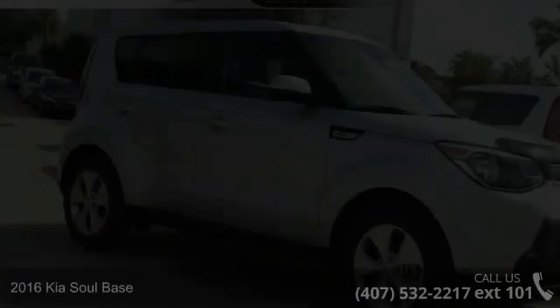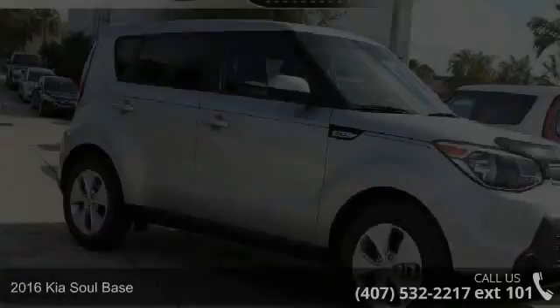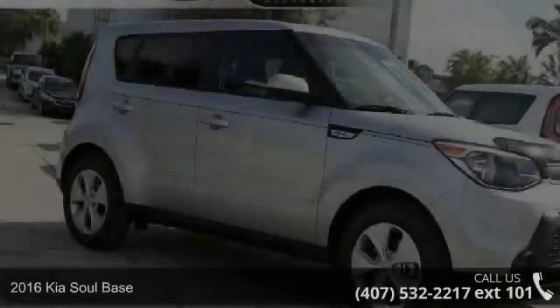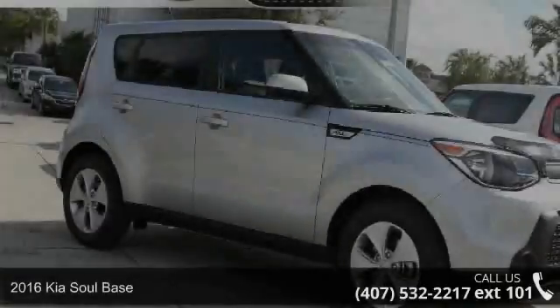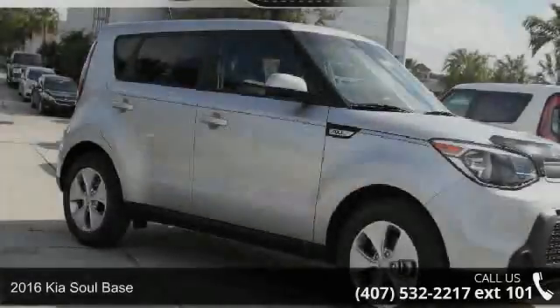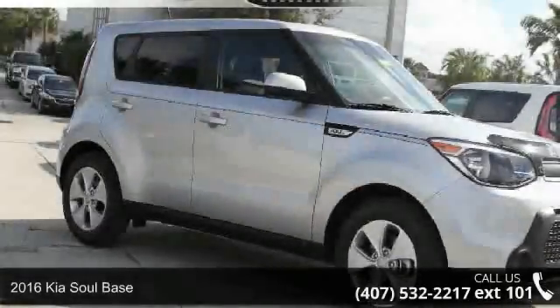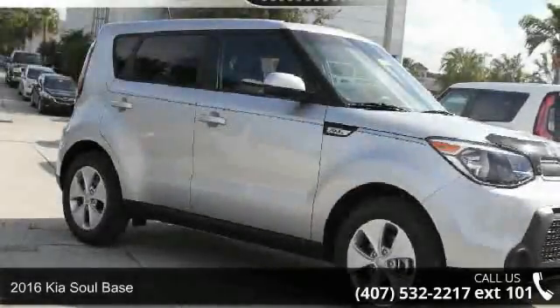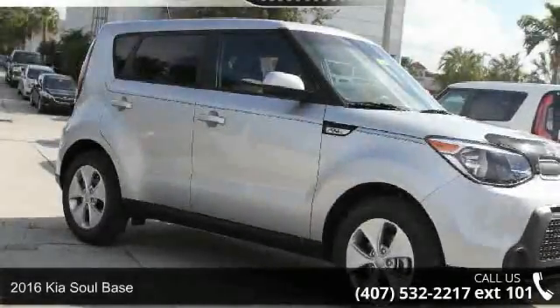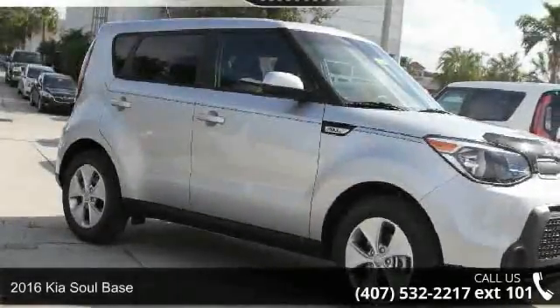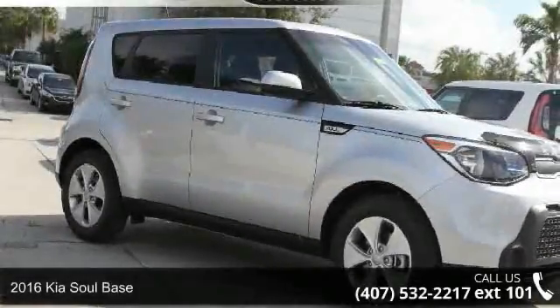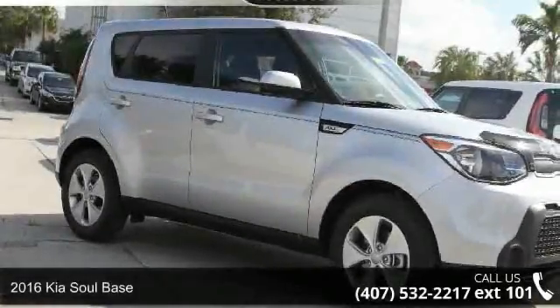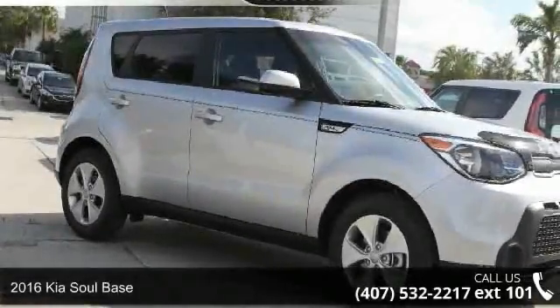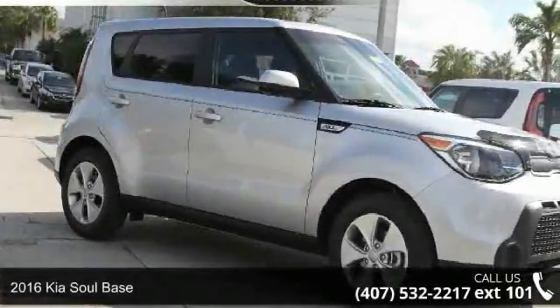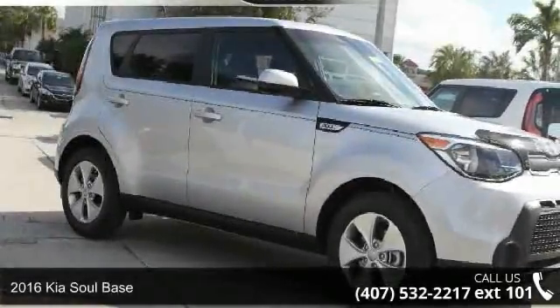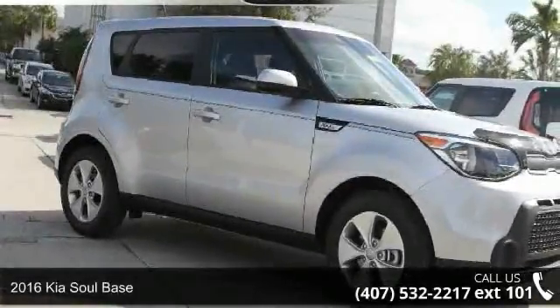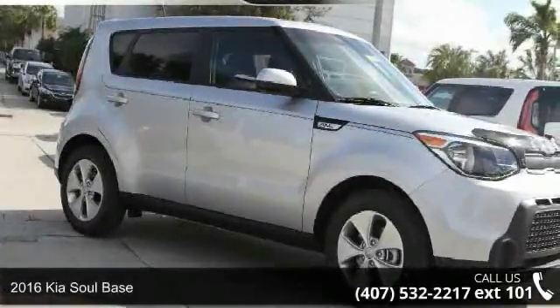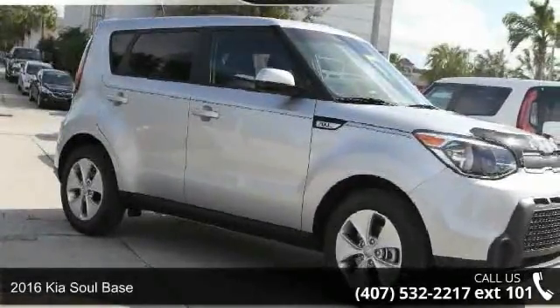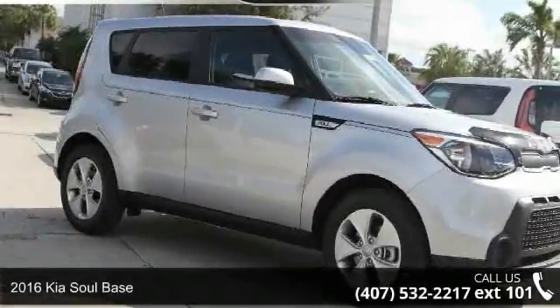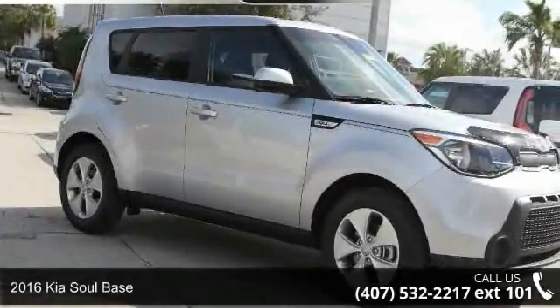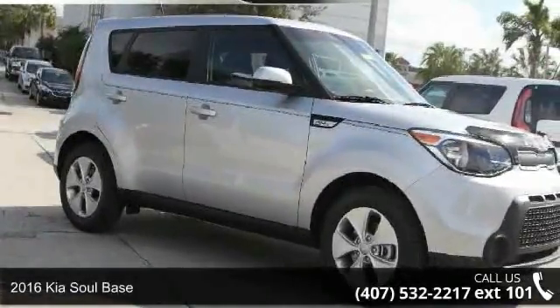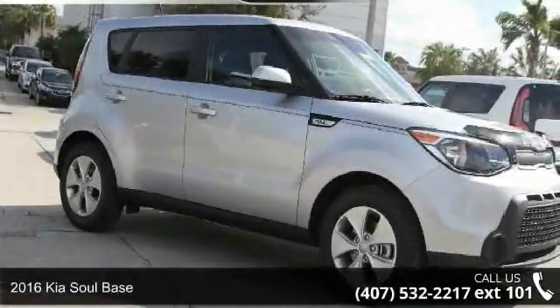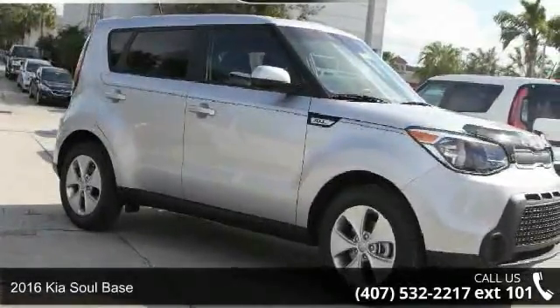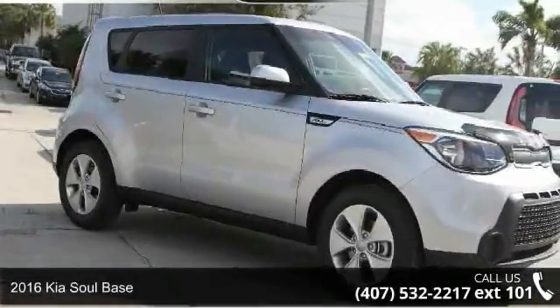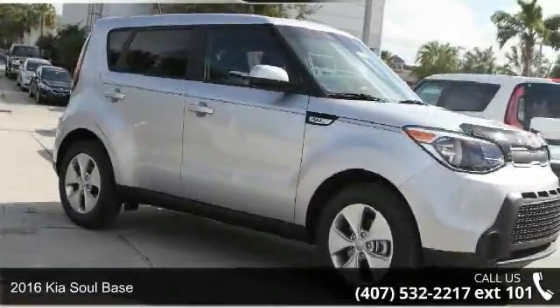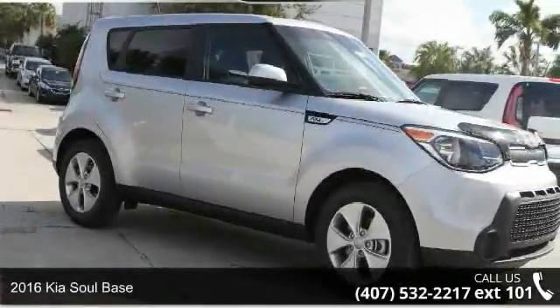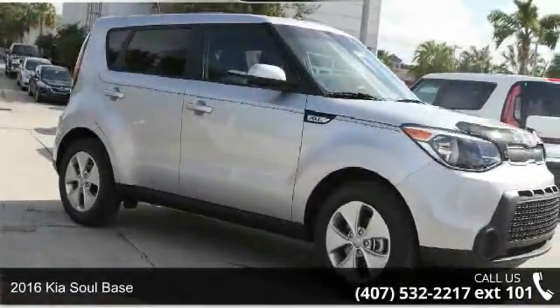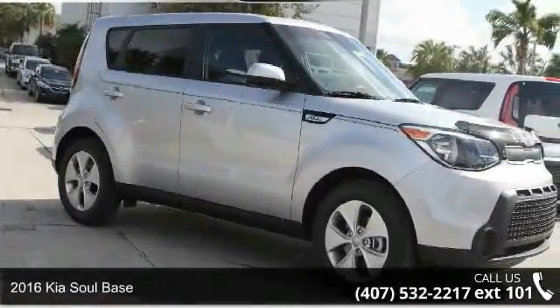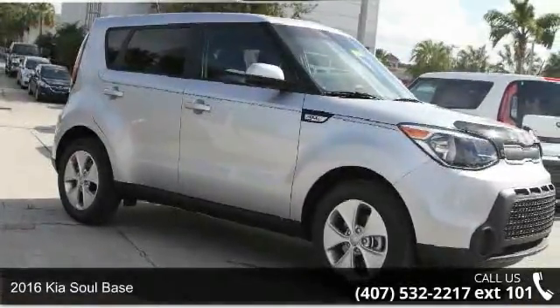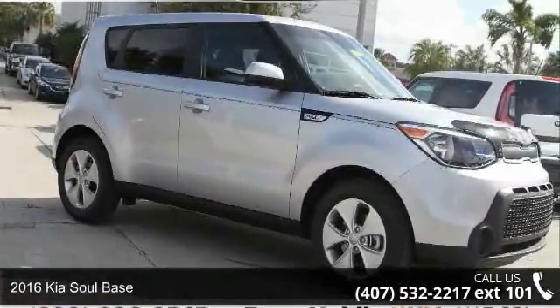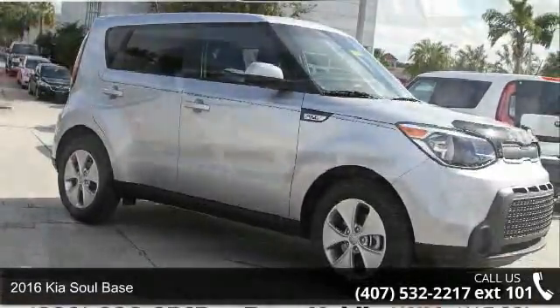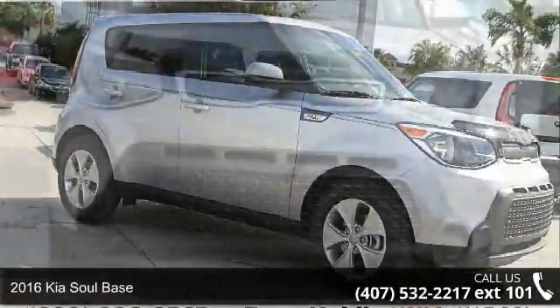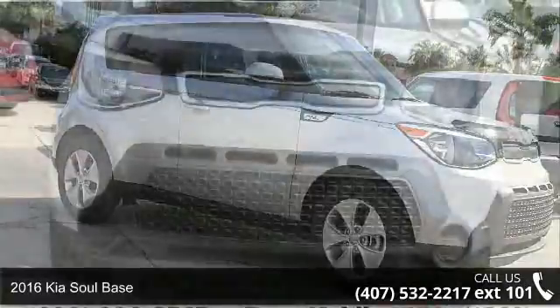Check out this 2016 Kia Soul Base. This may be the set of wheels you've been looking for.